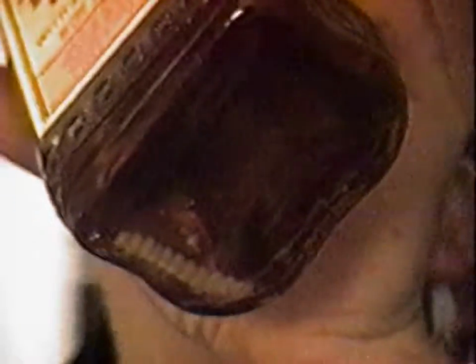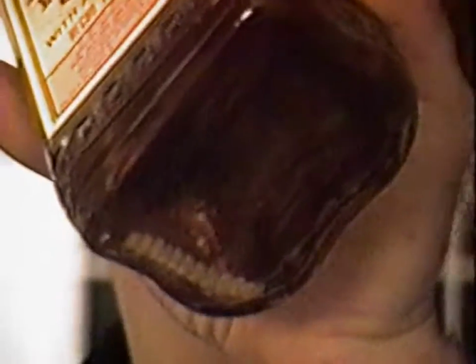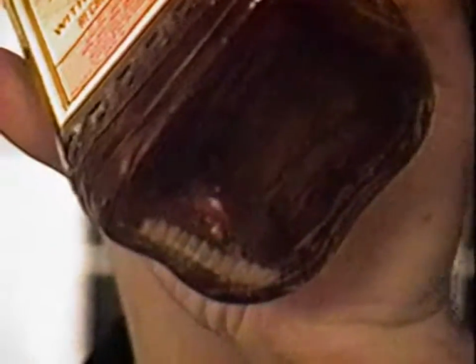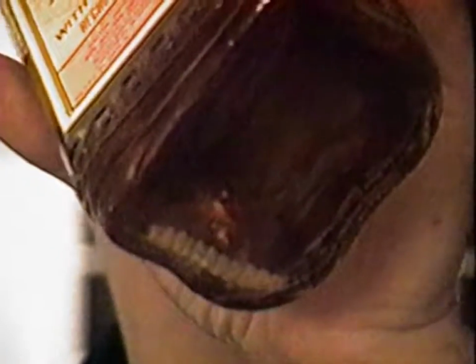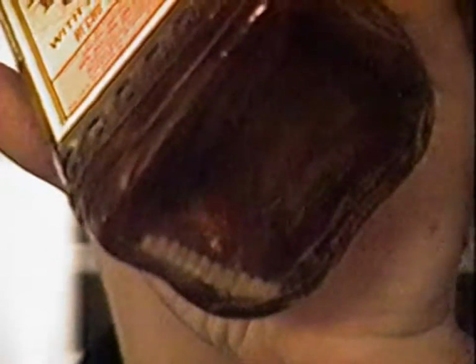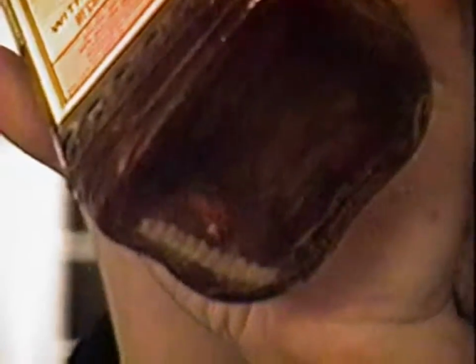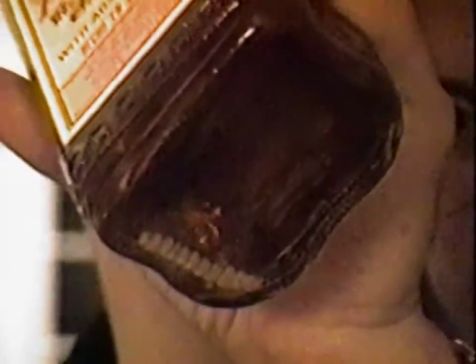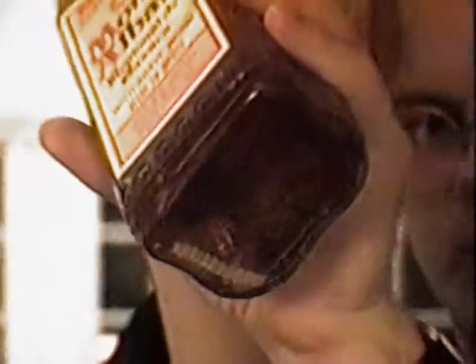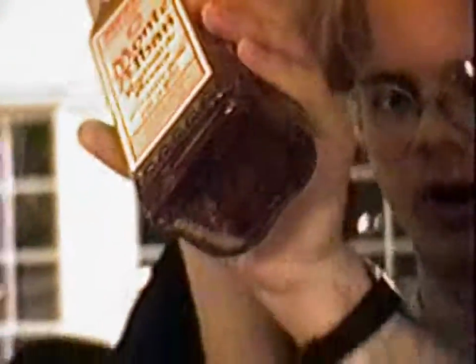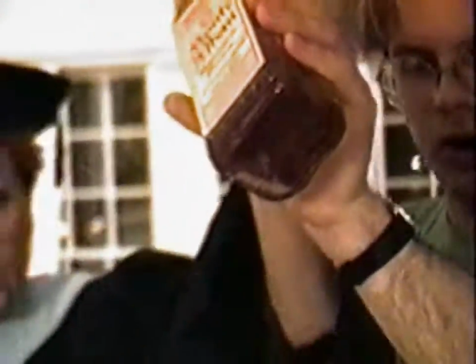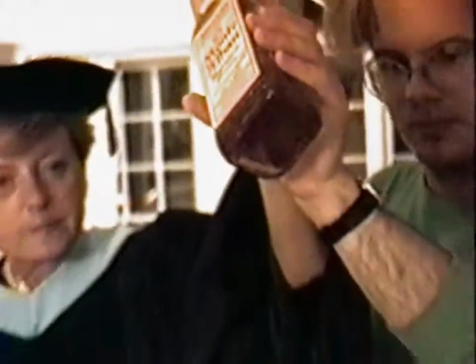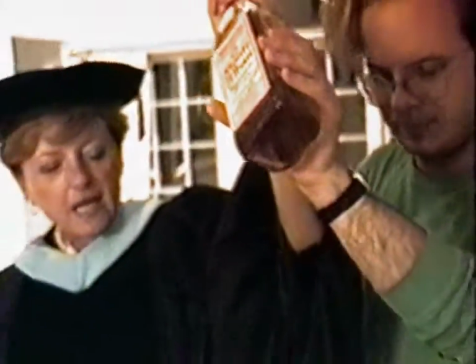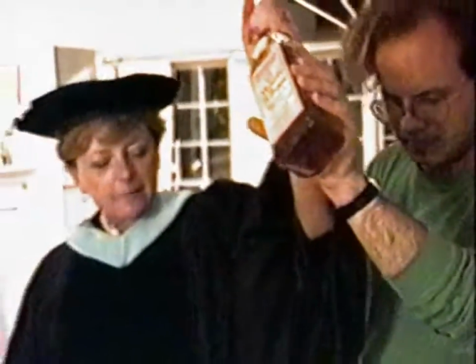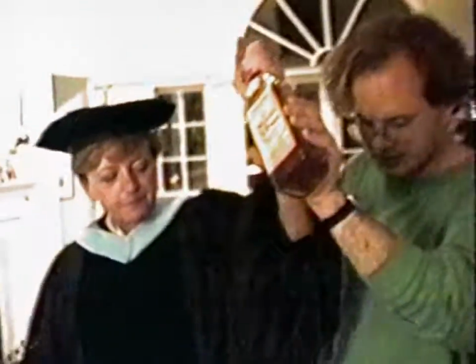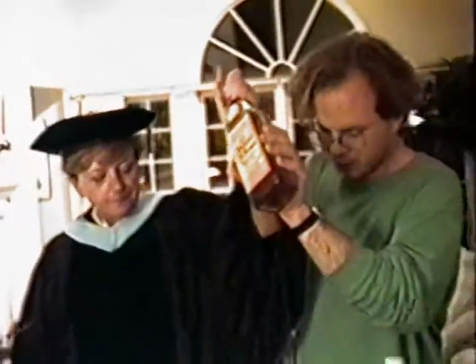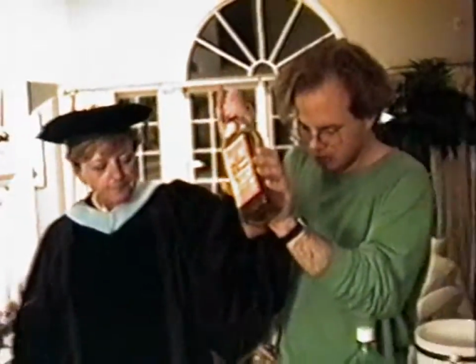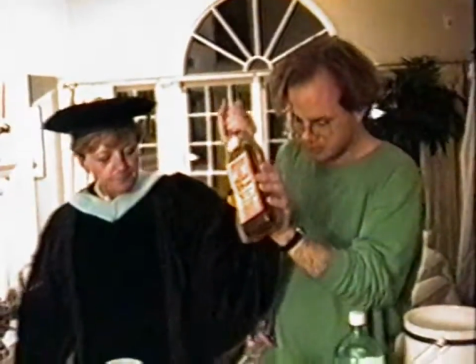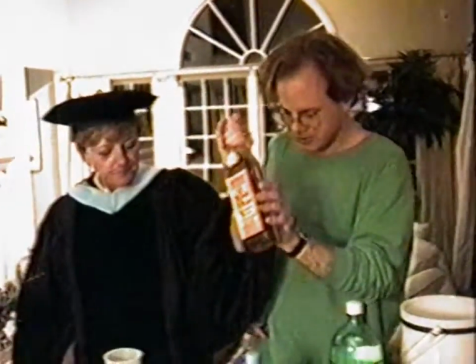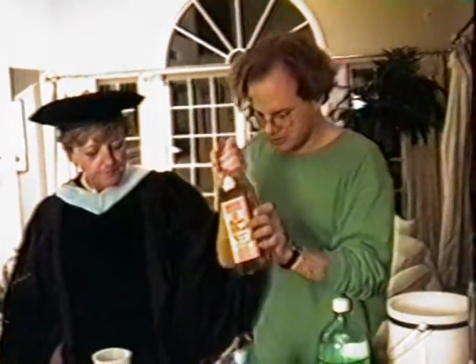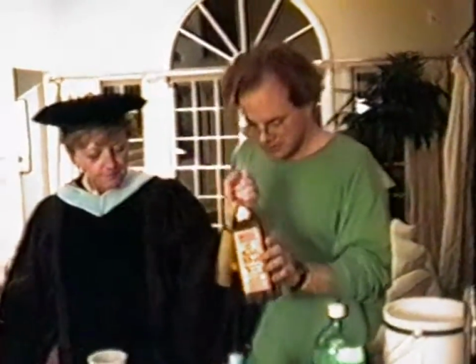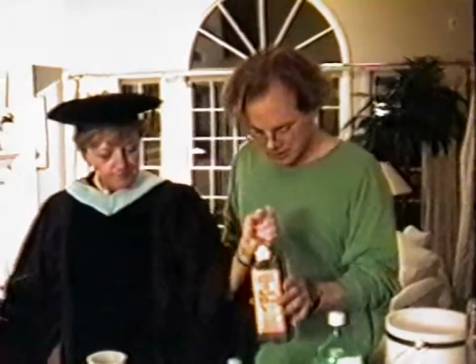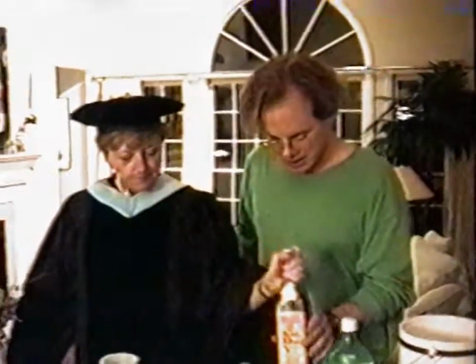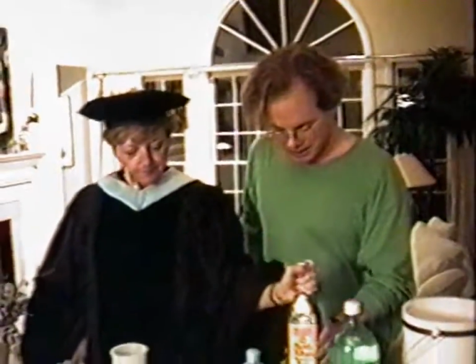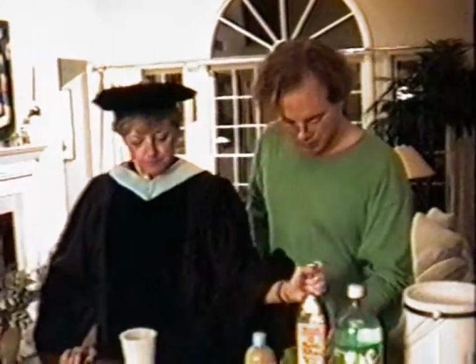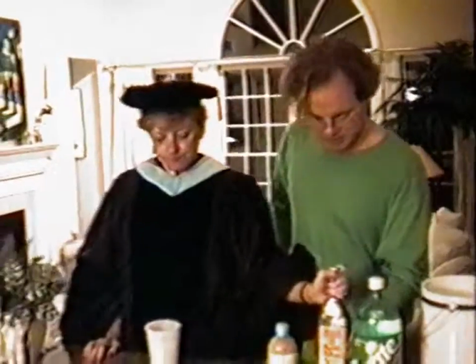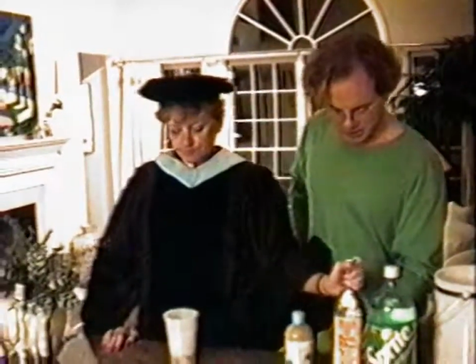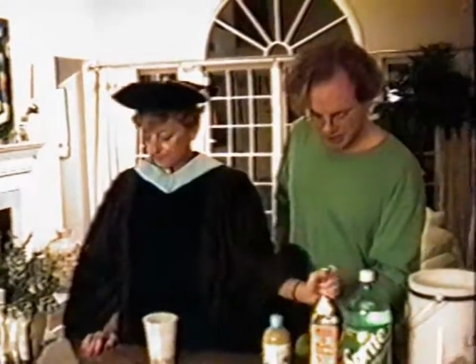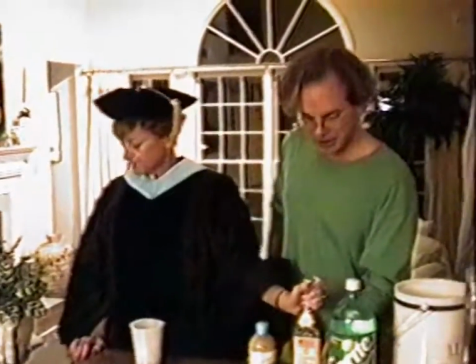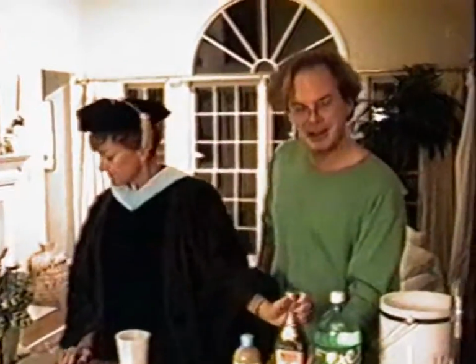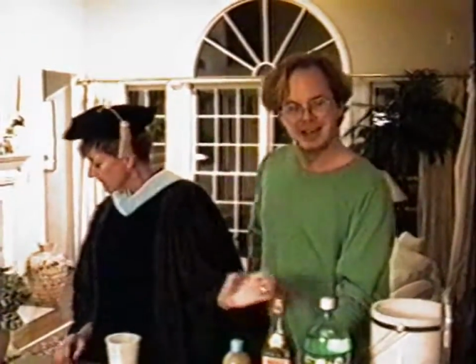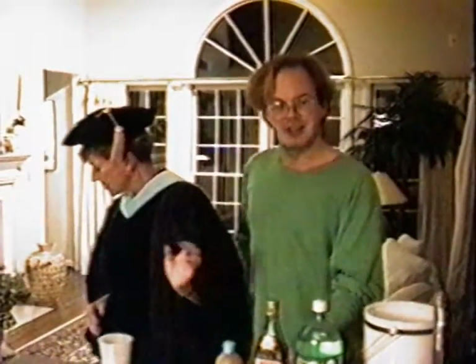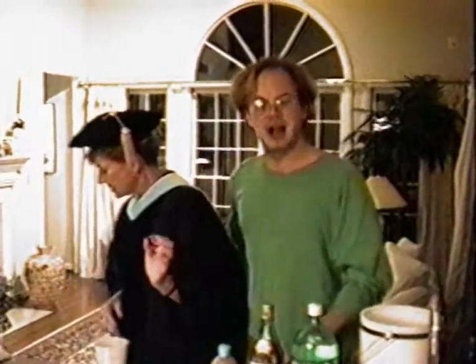Worm. Worm. Worm time. Worm to your mother. The doctor.